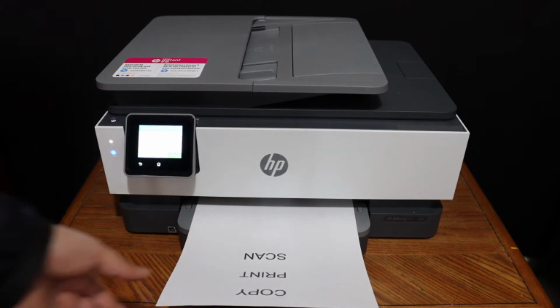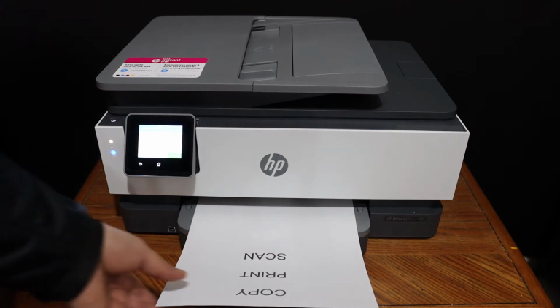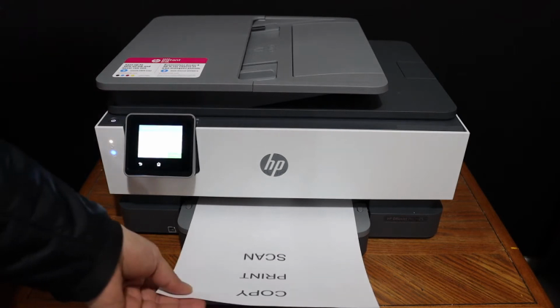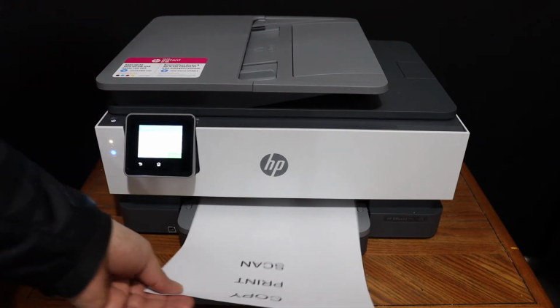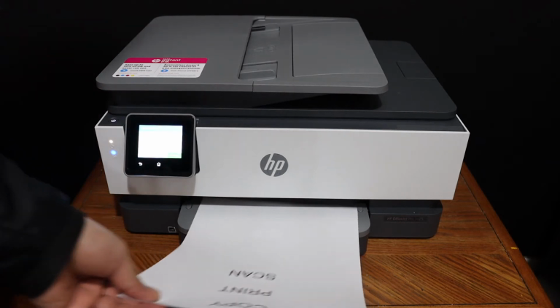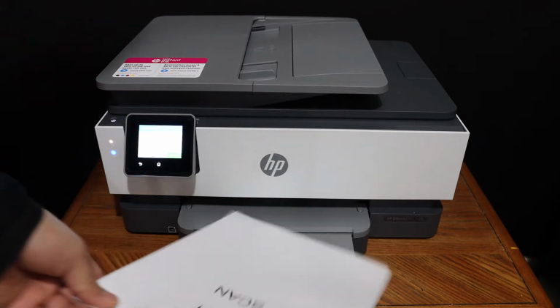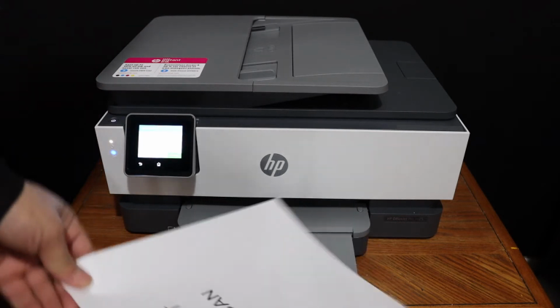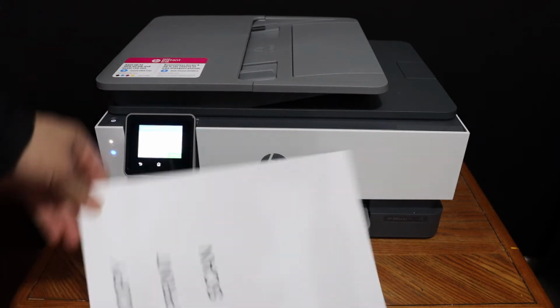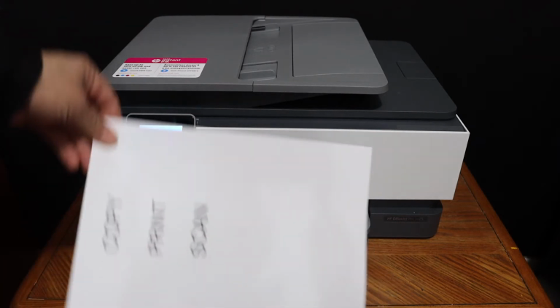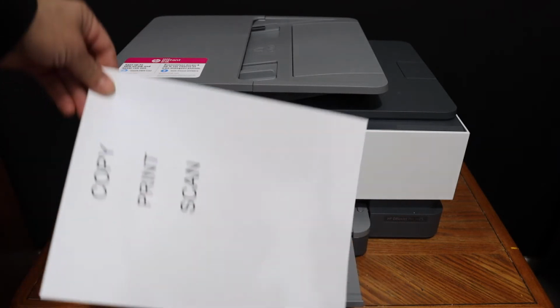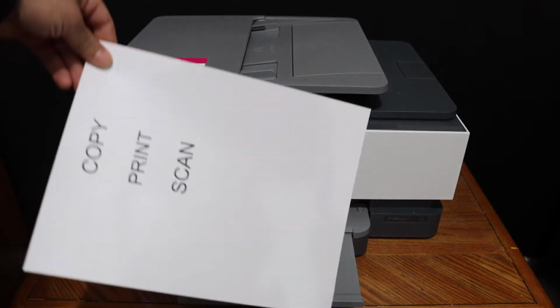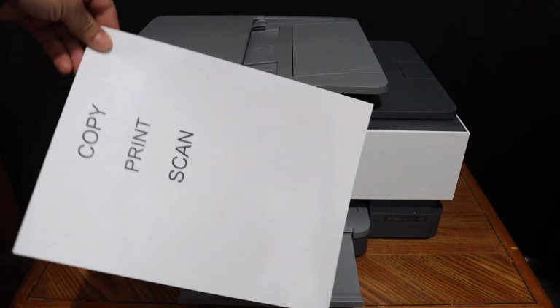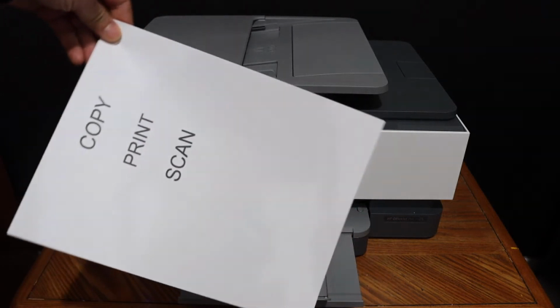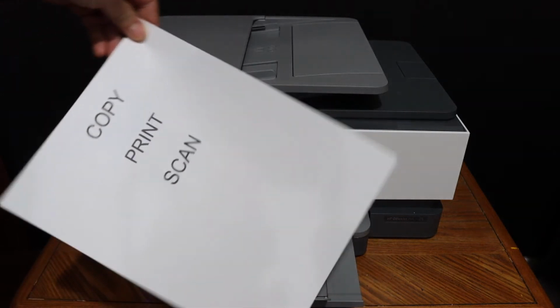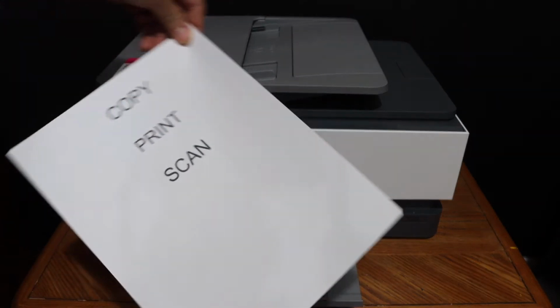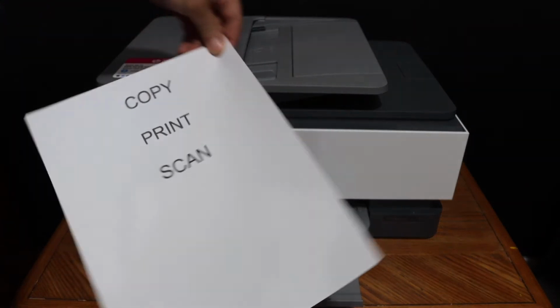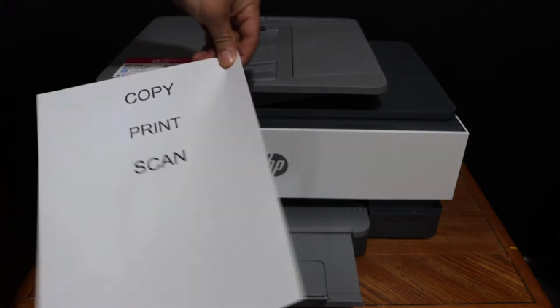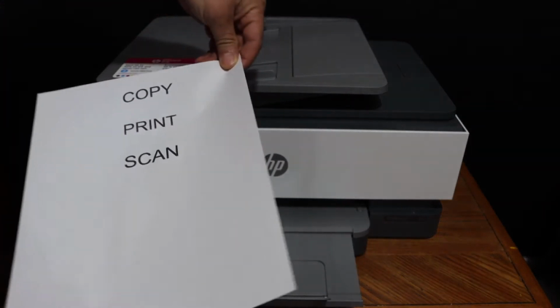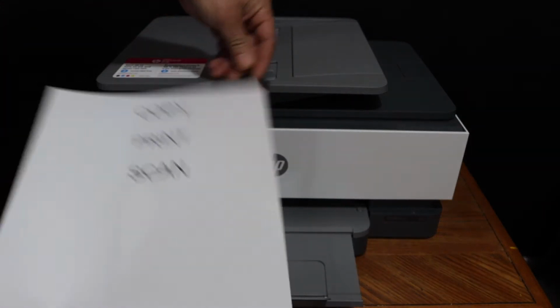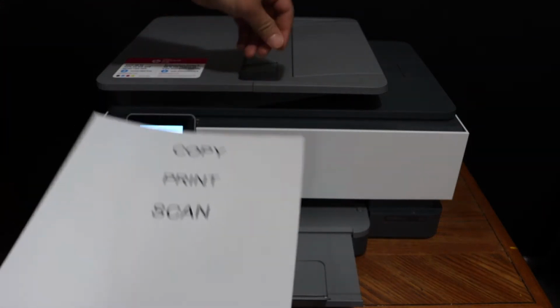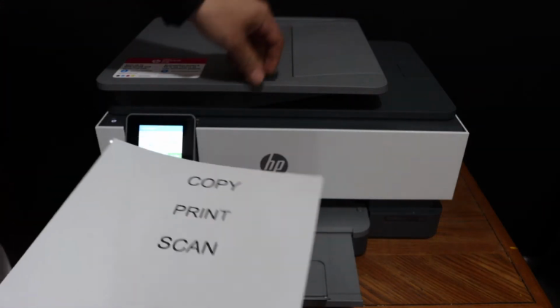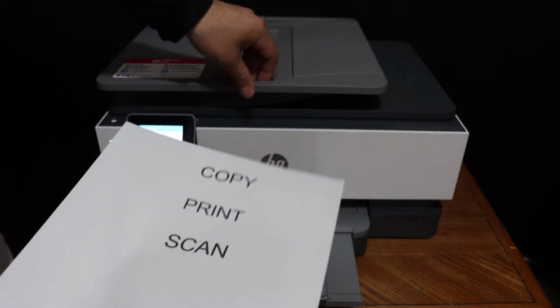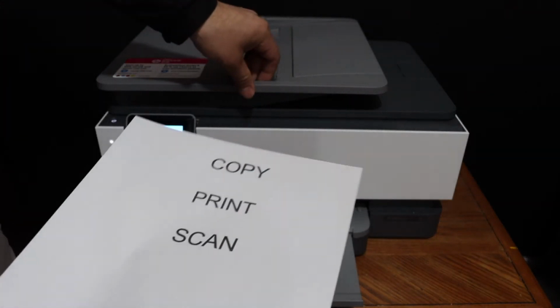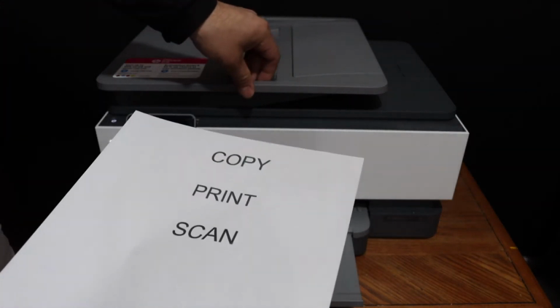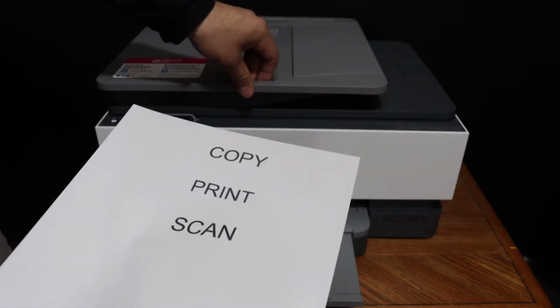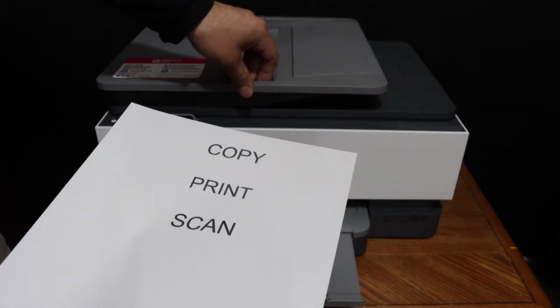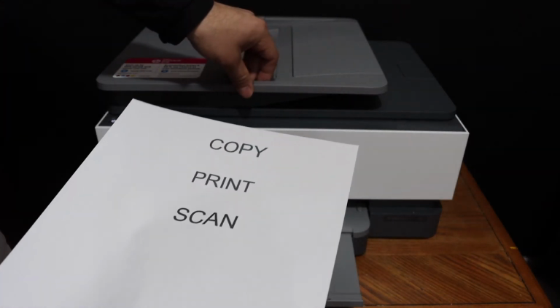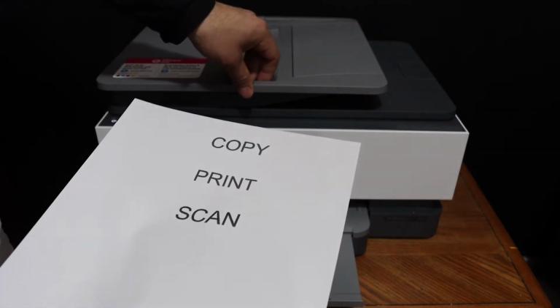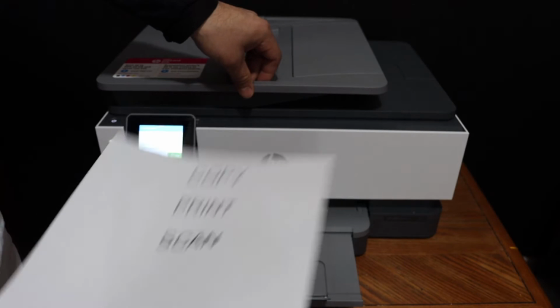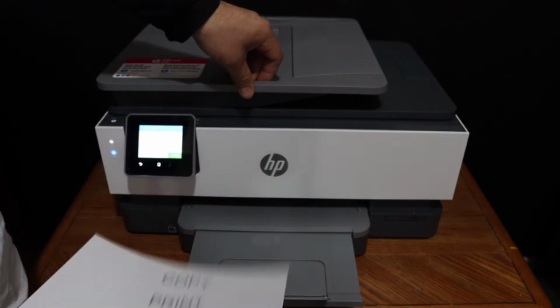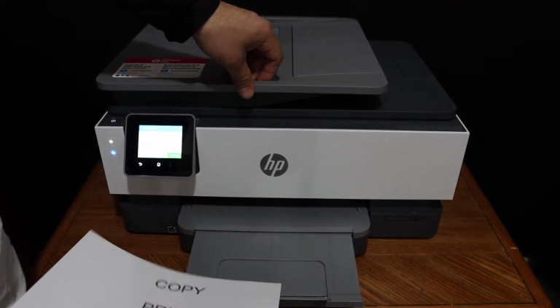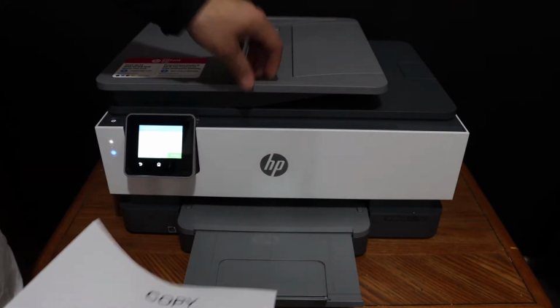So here we can see it has done the copy. The quality is really good.